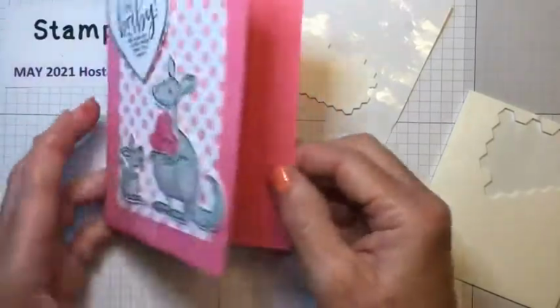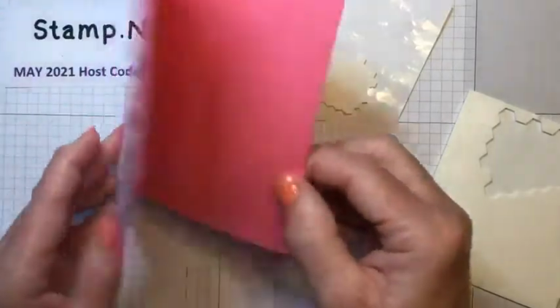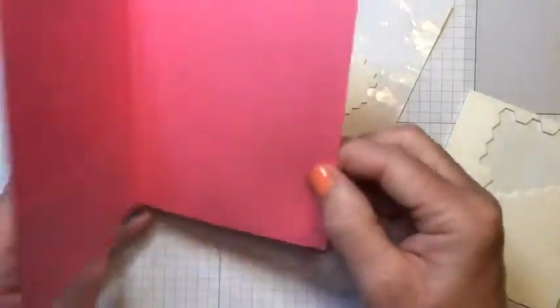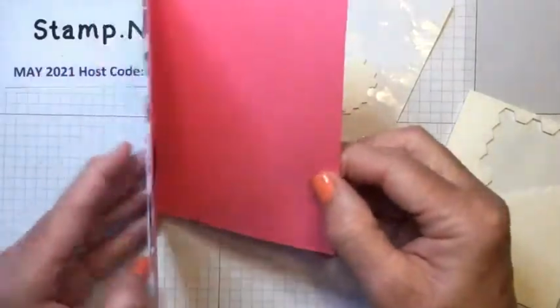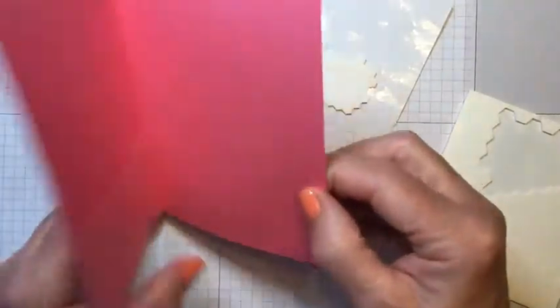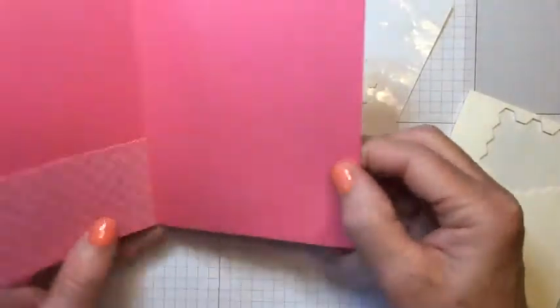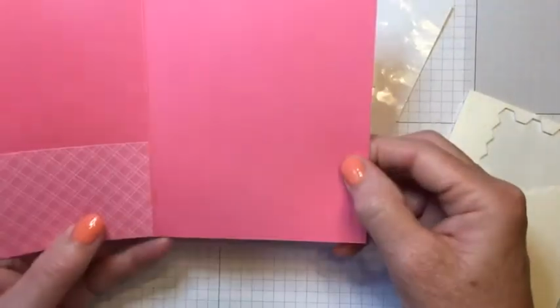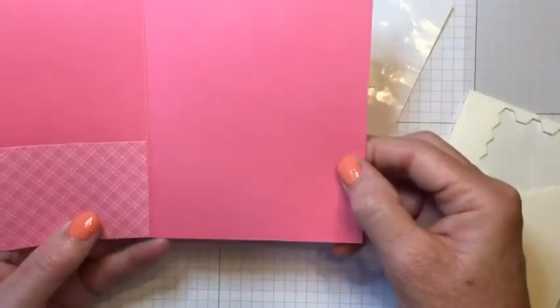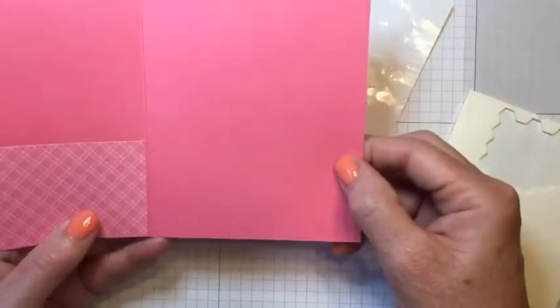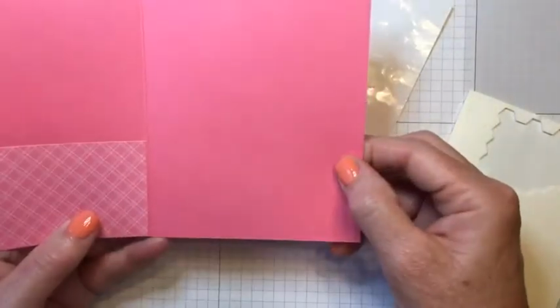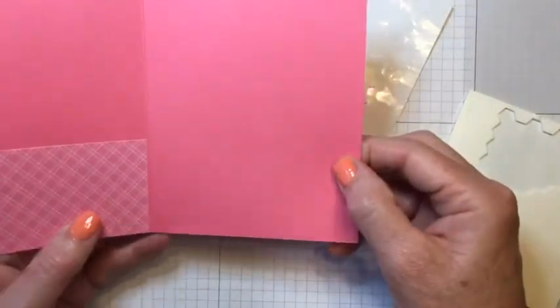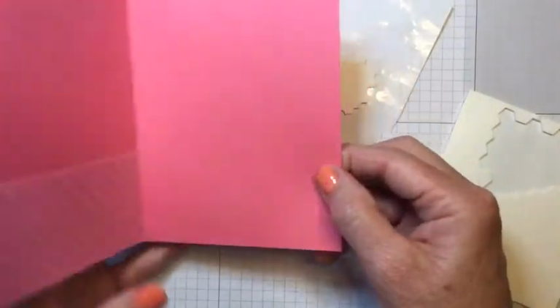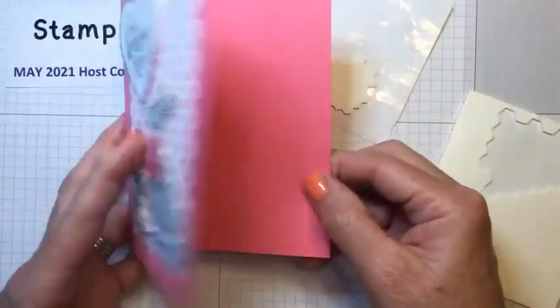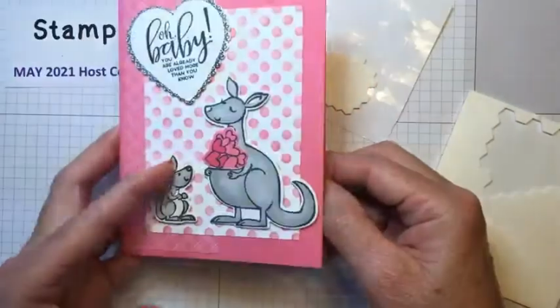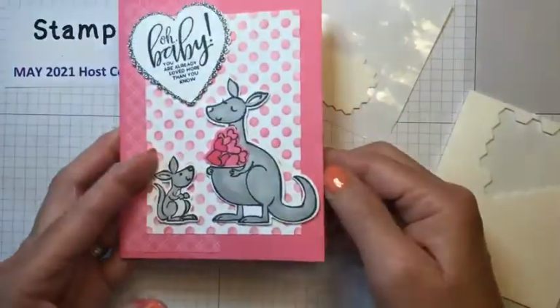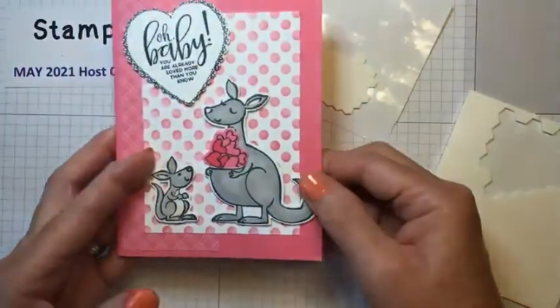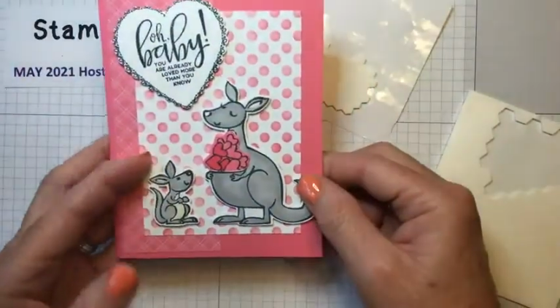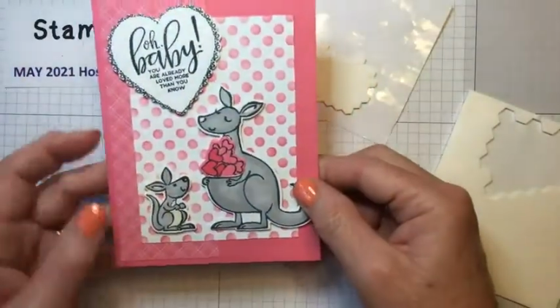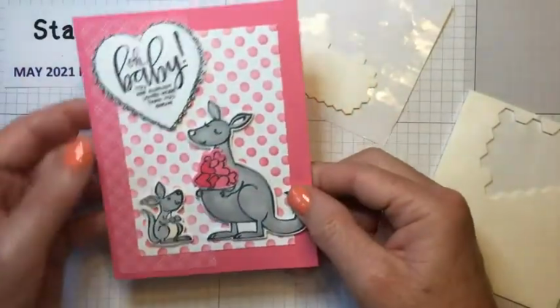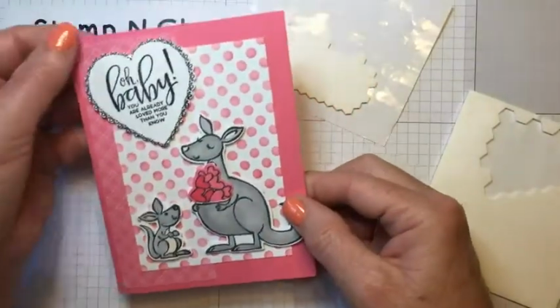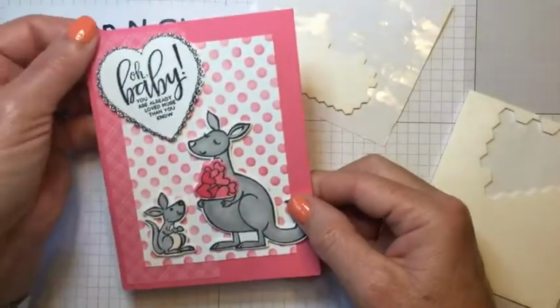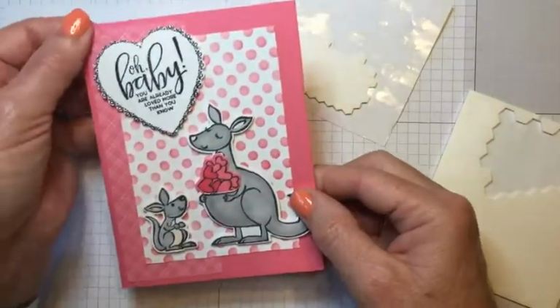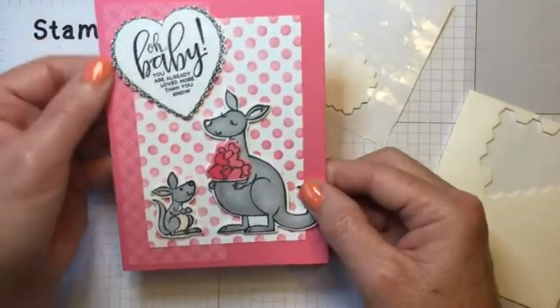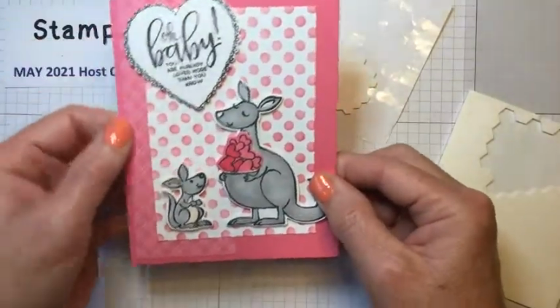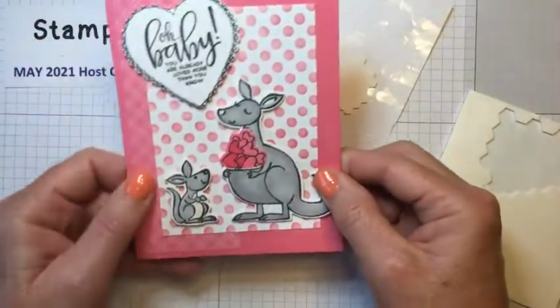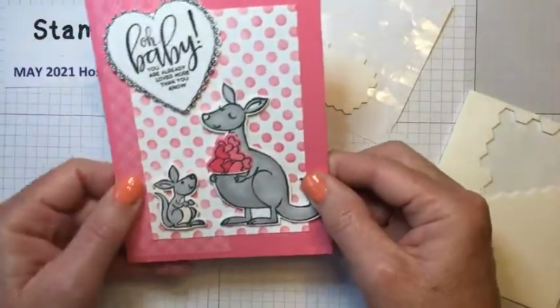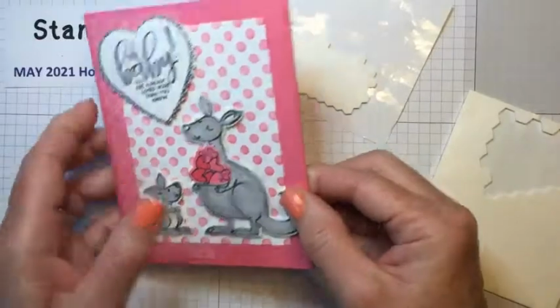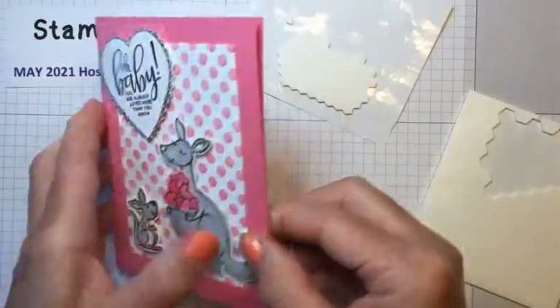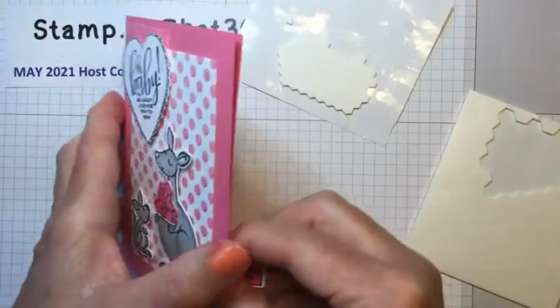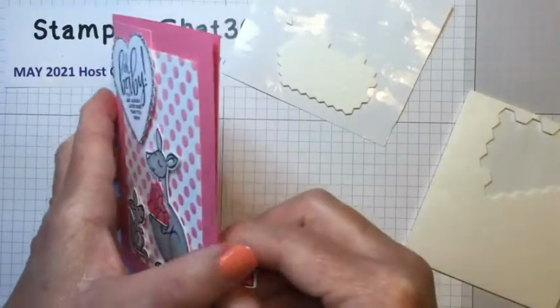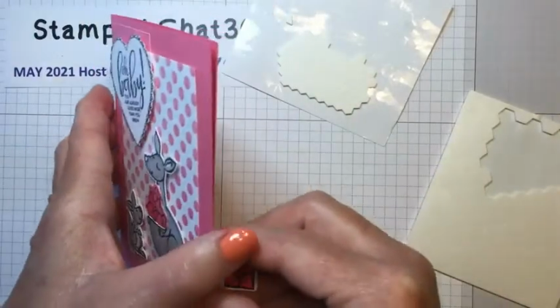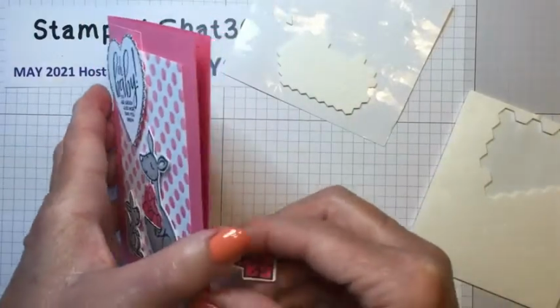Just as quick and easy as can be — a fun gift card holder for a baby shower or baby gift.